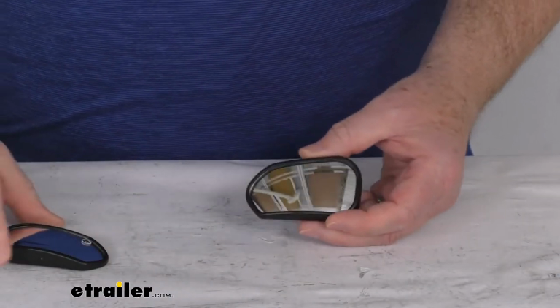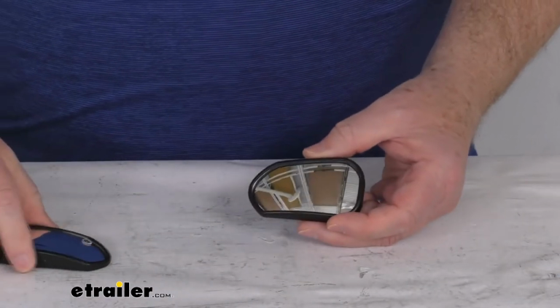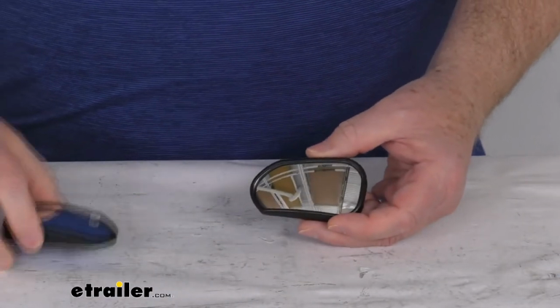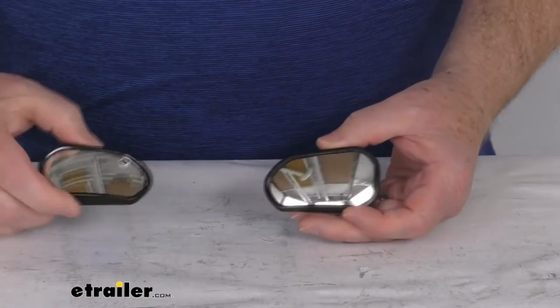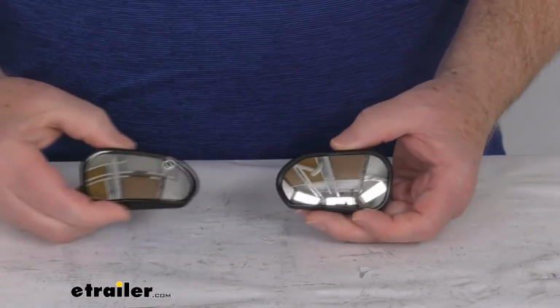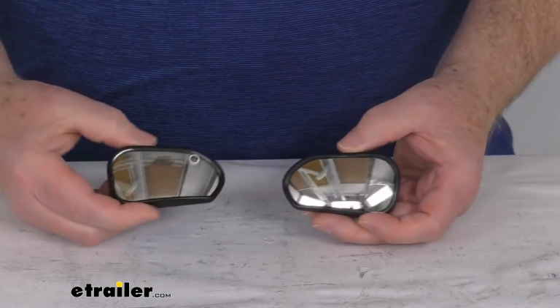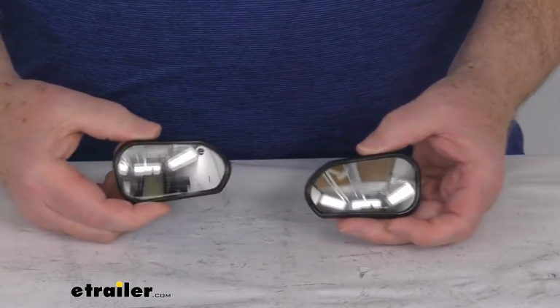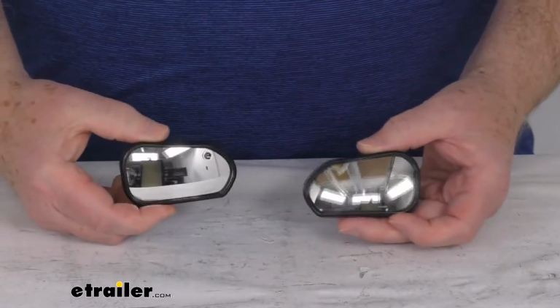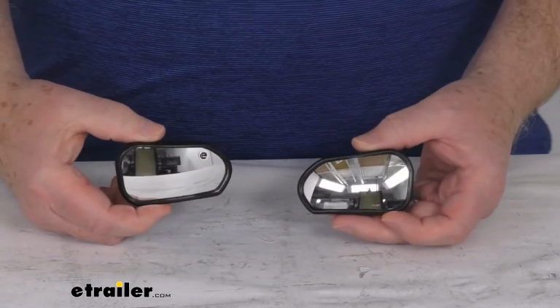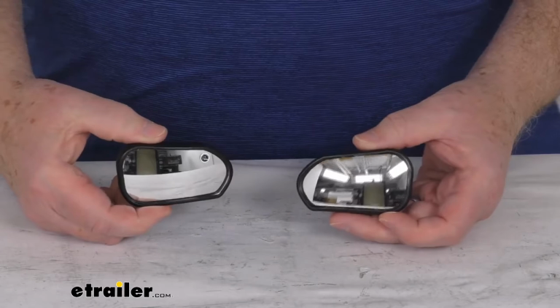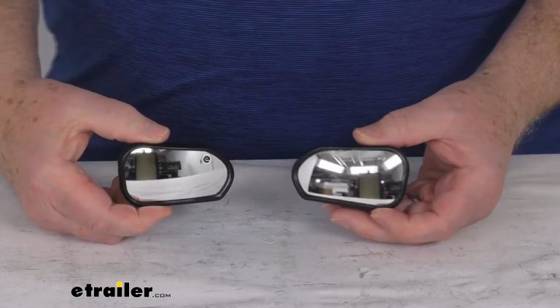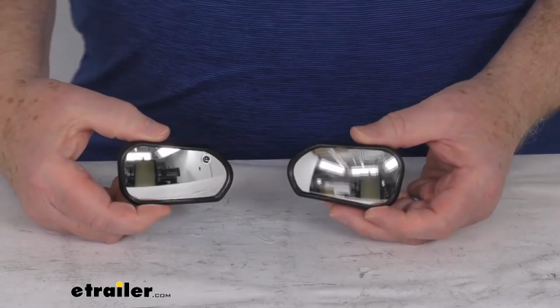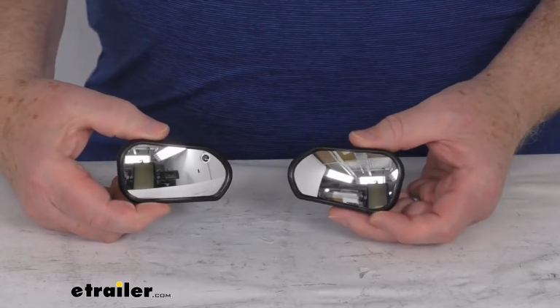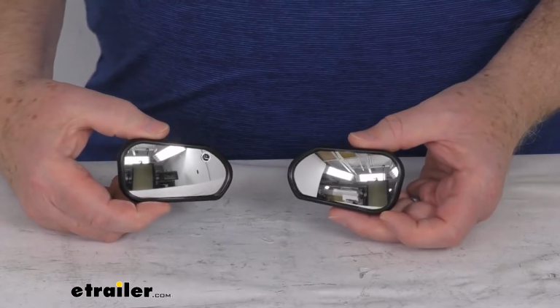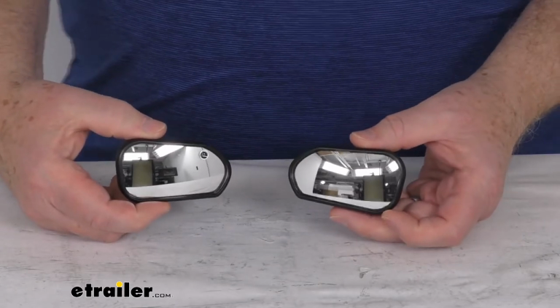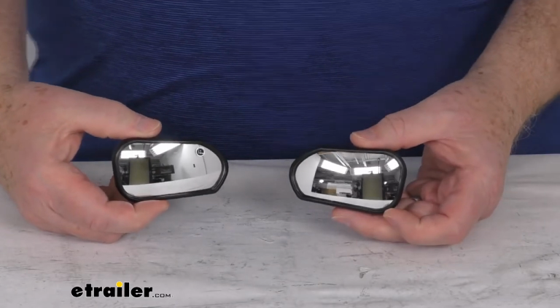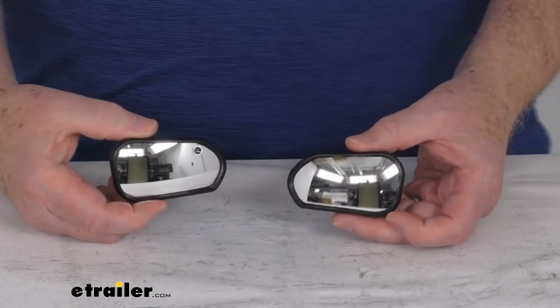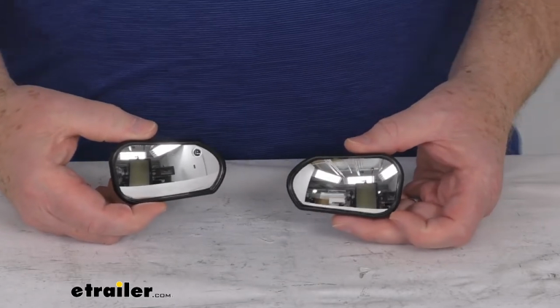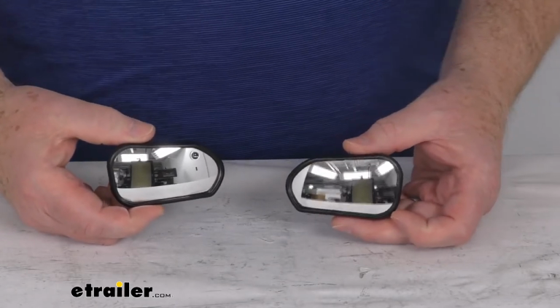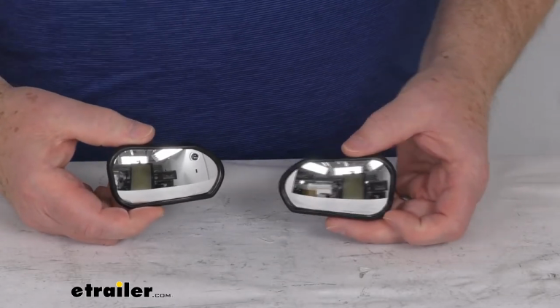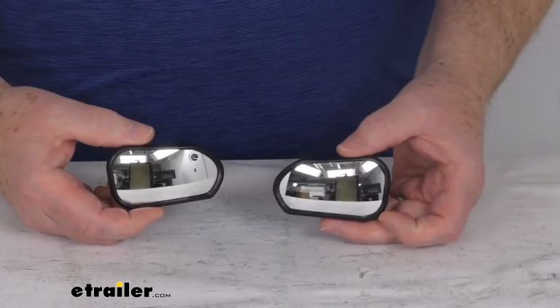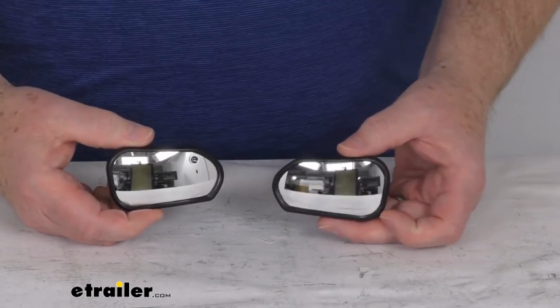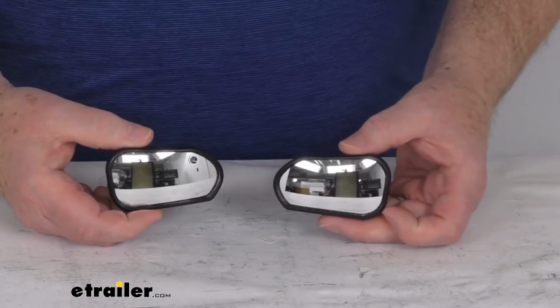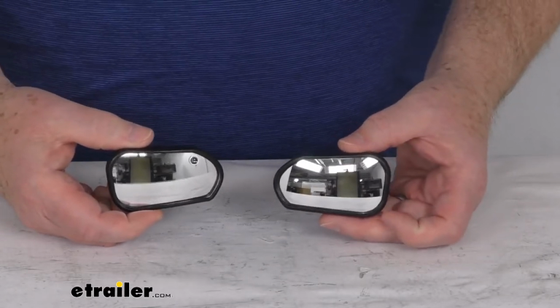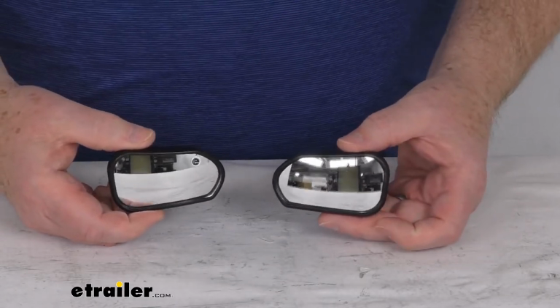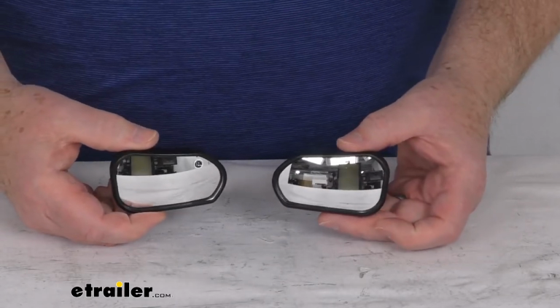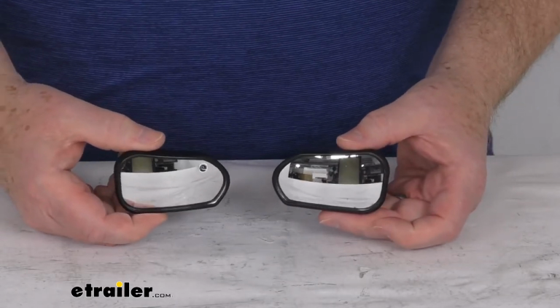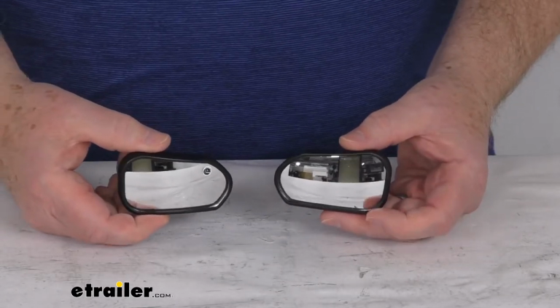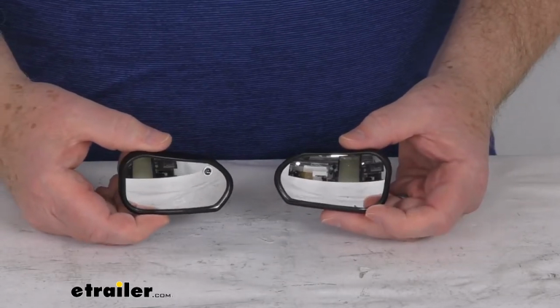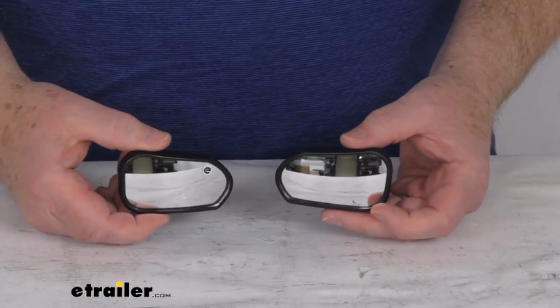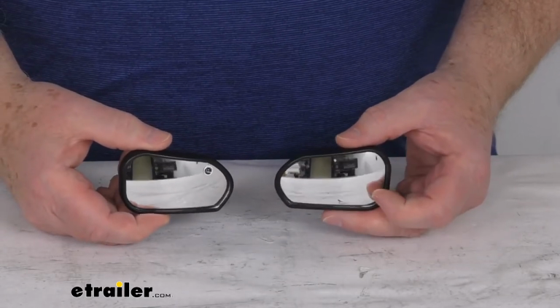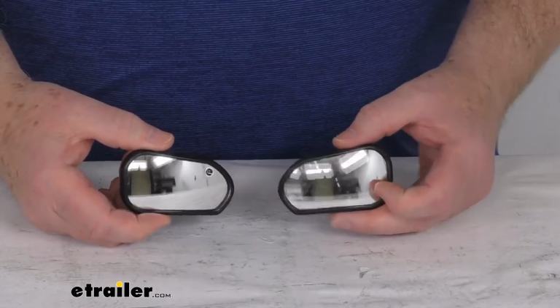But that should do it for the review on the K-Source driver side and passenger side custom blind spot mirrors.